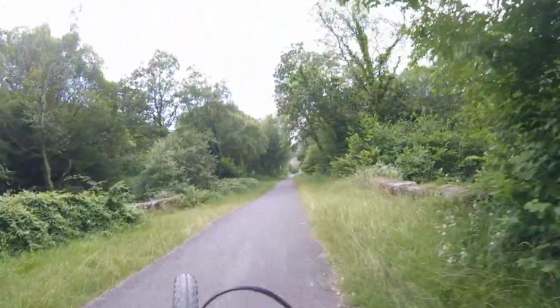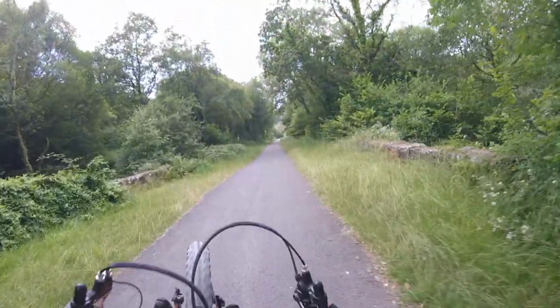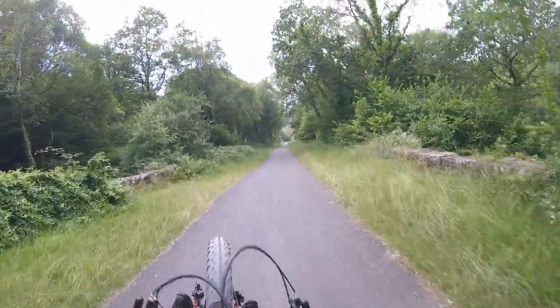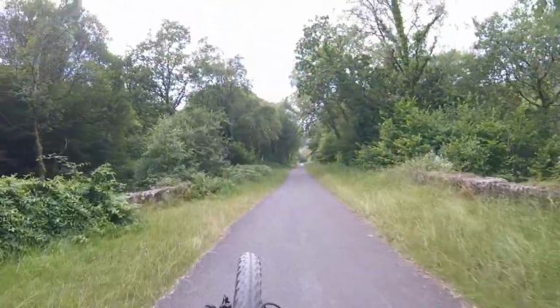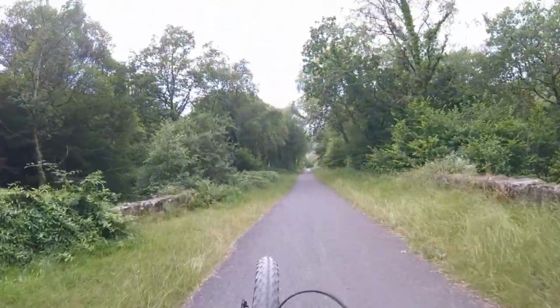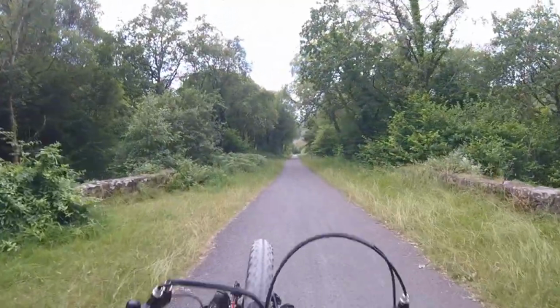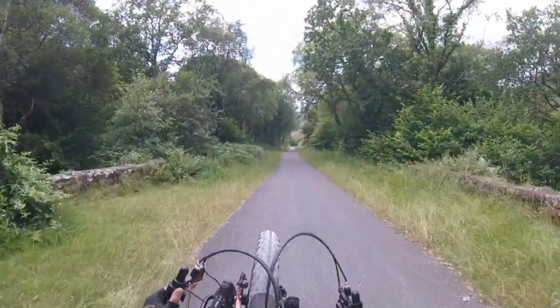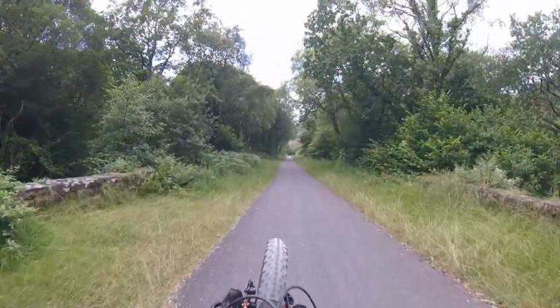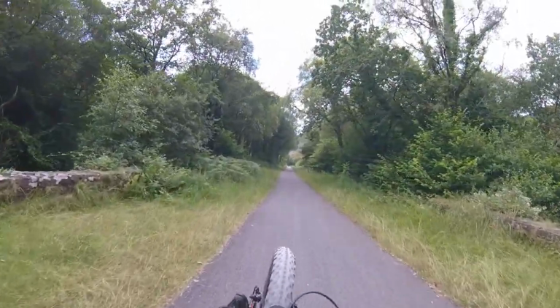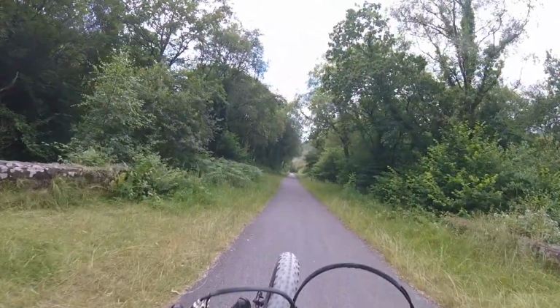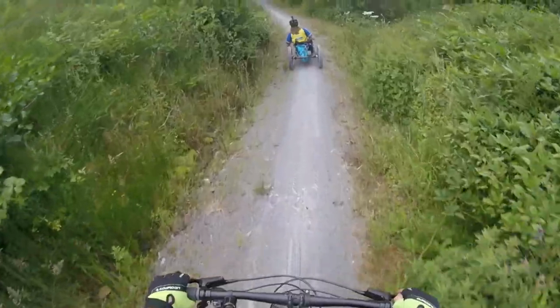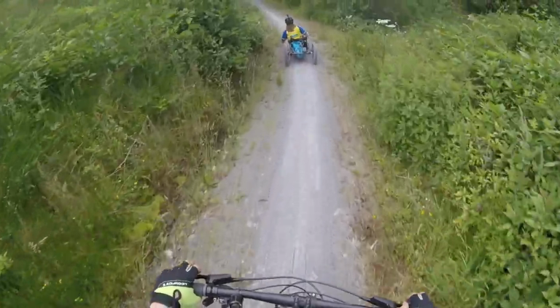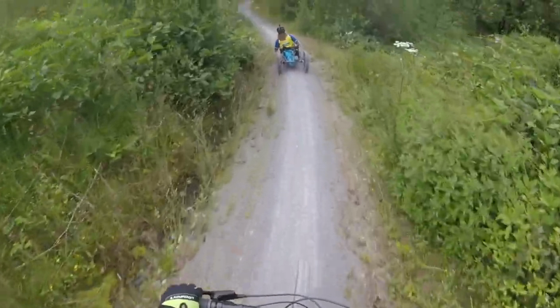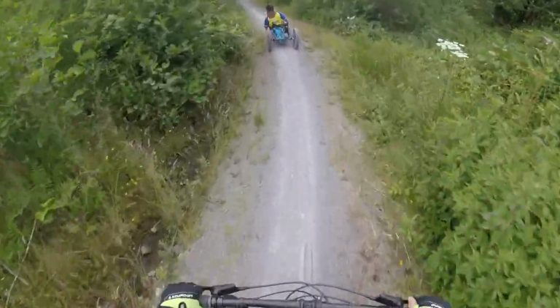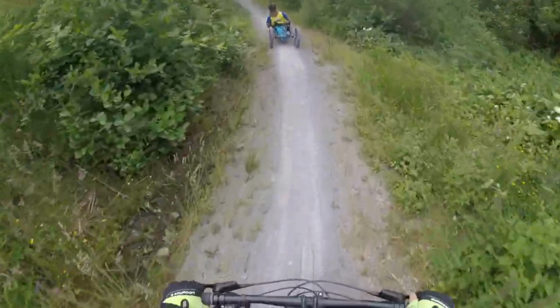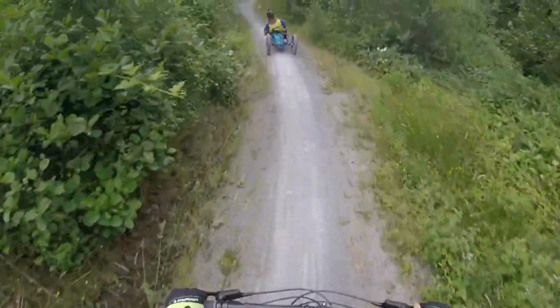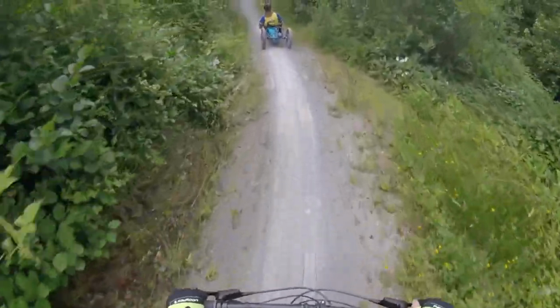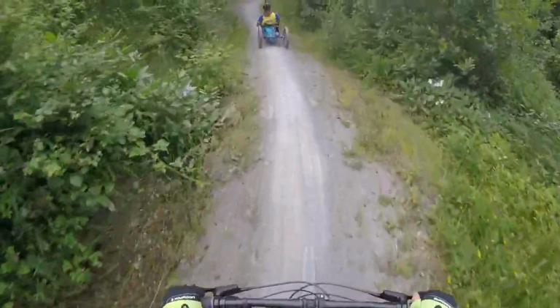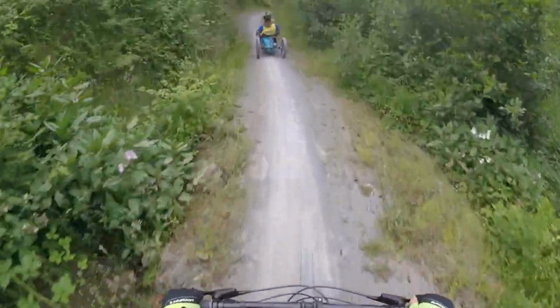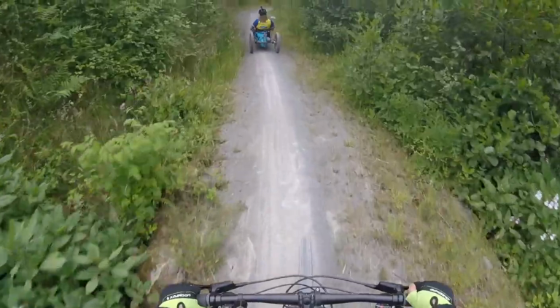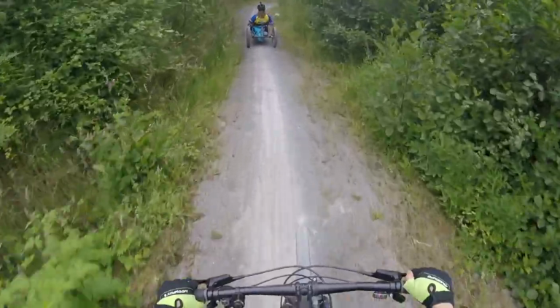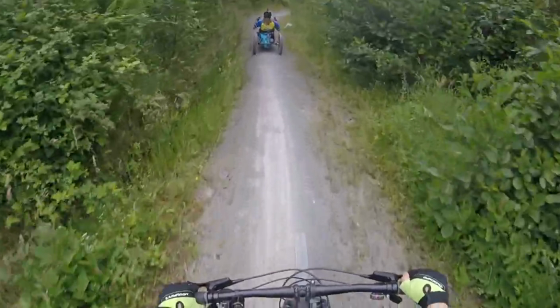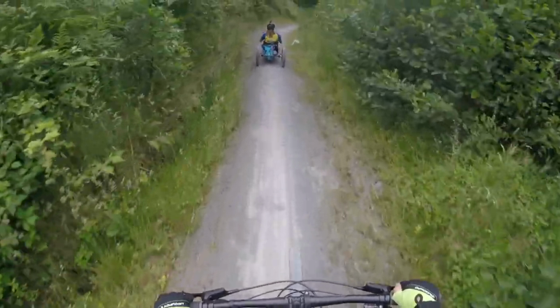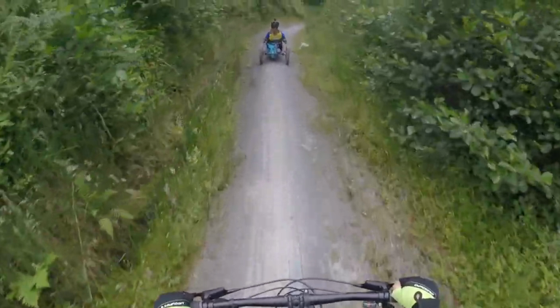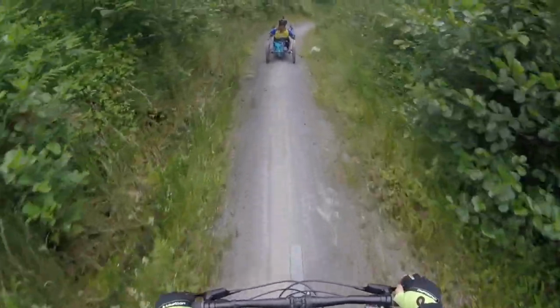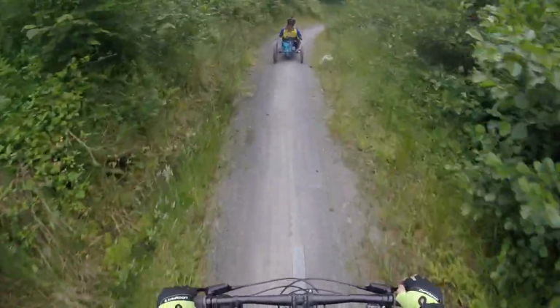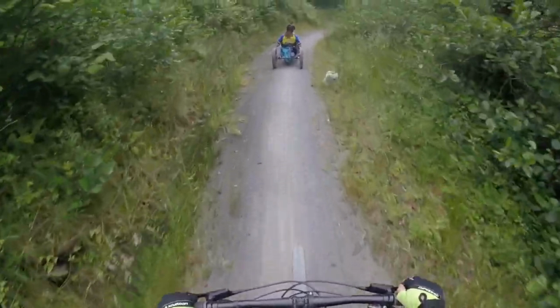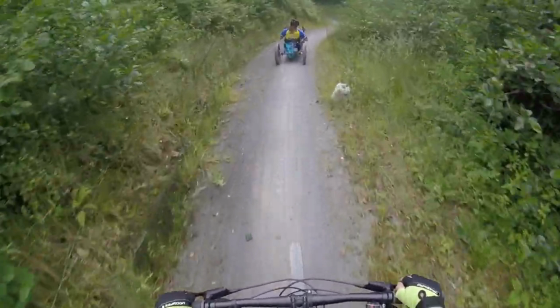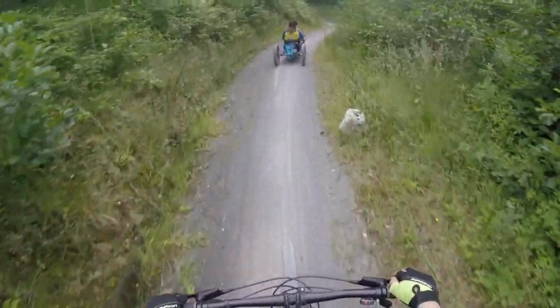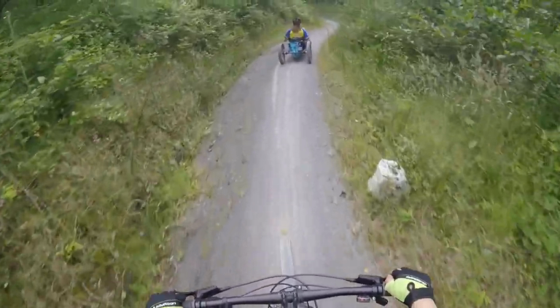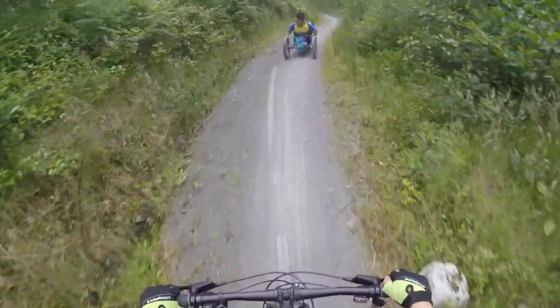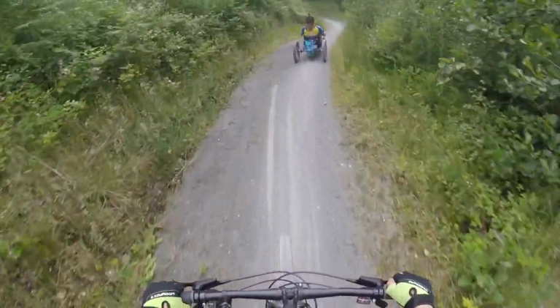The Rookie Trail takes you along disused railway lines and through woodlands, giving you a variety of things to see.